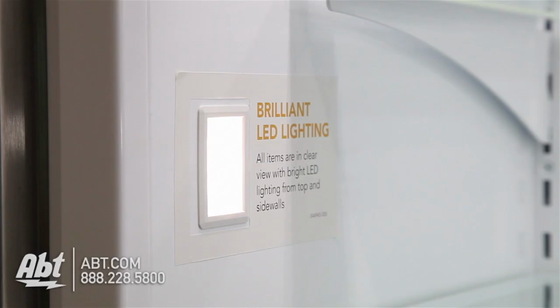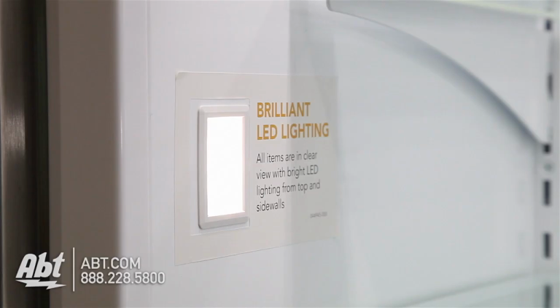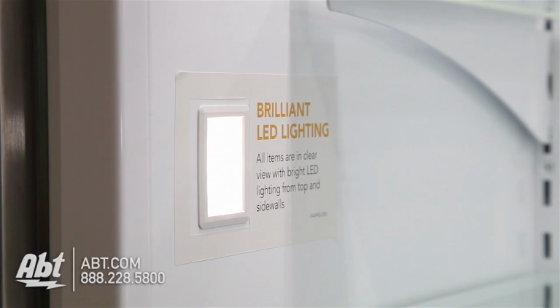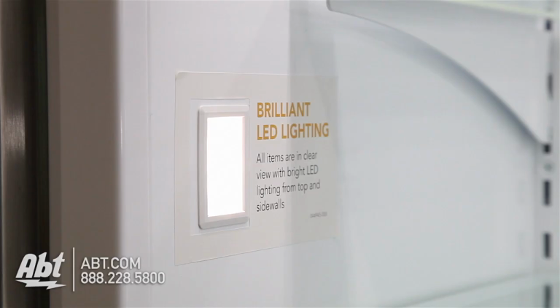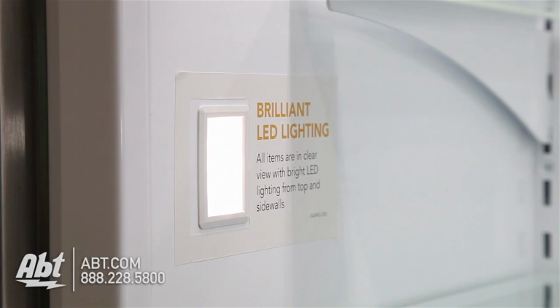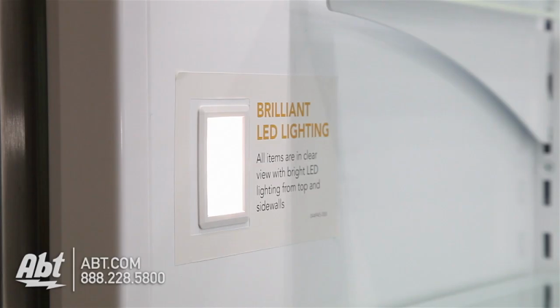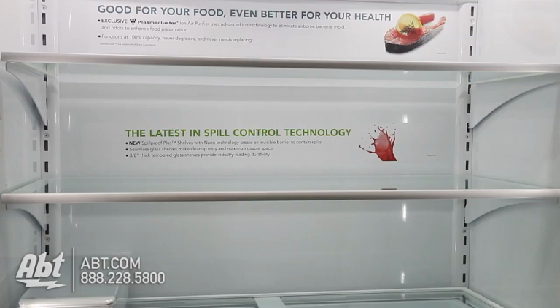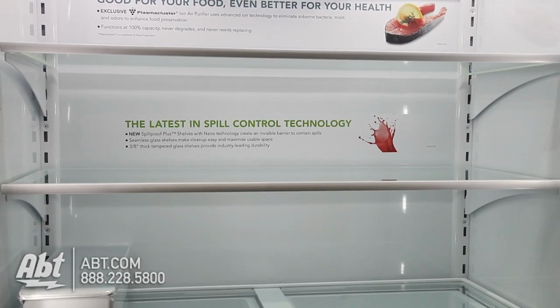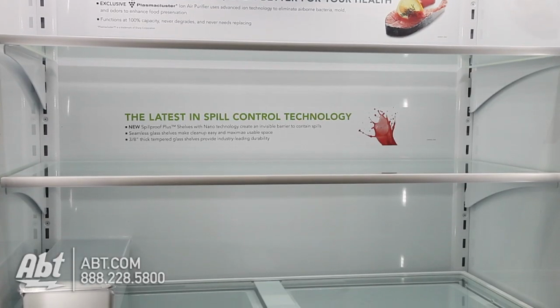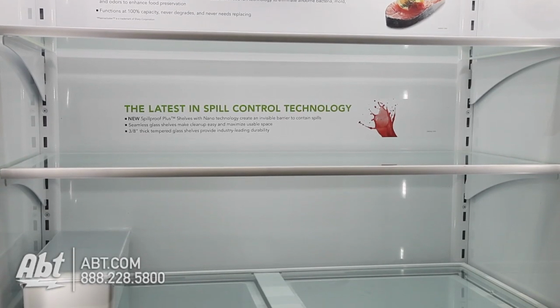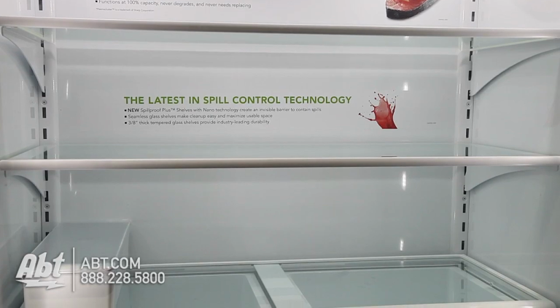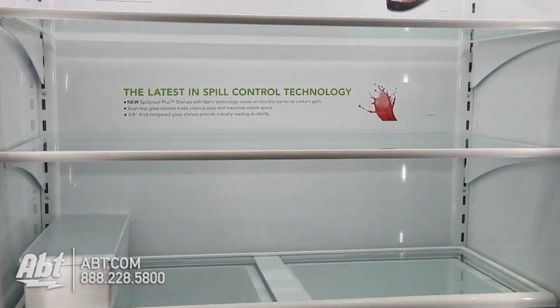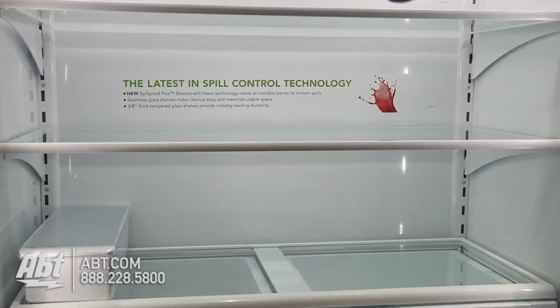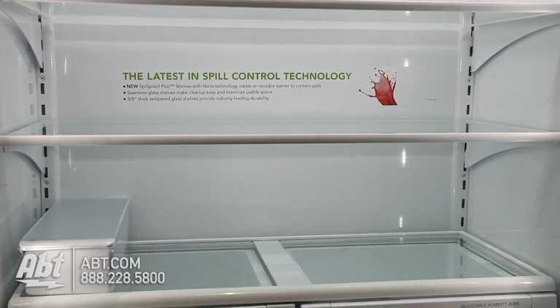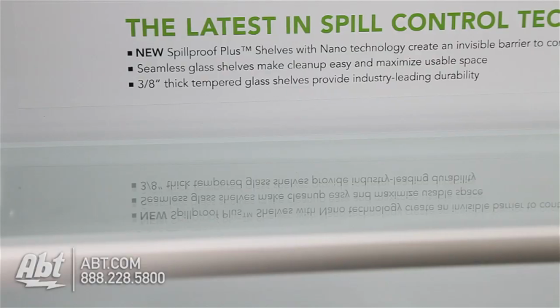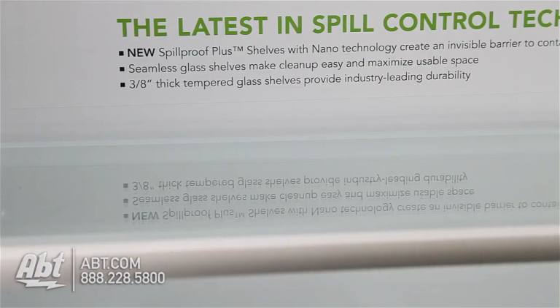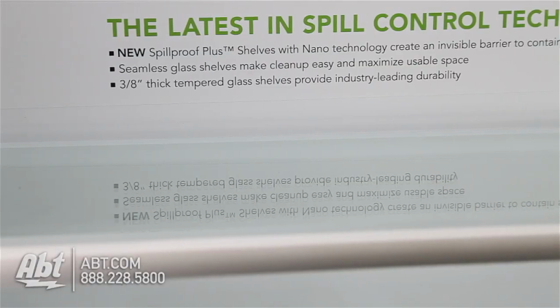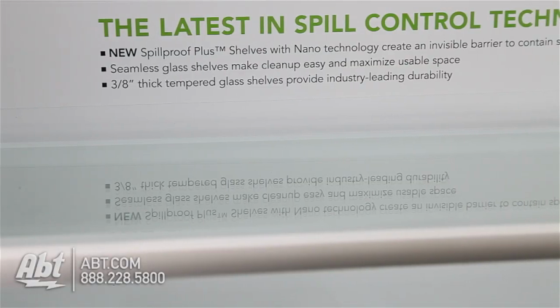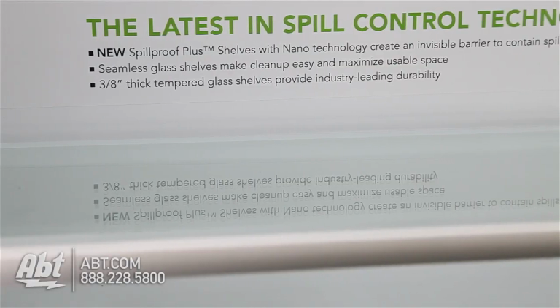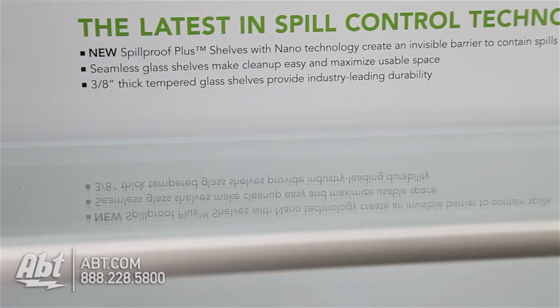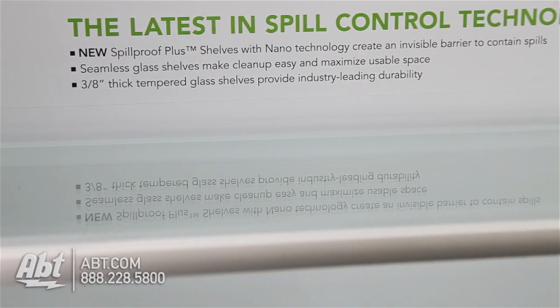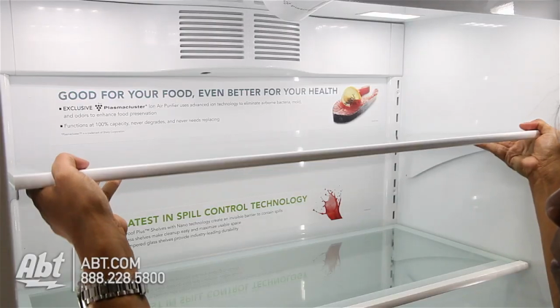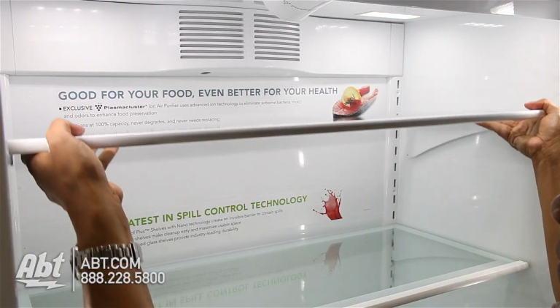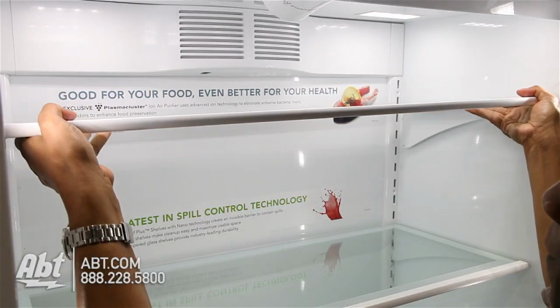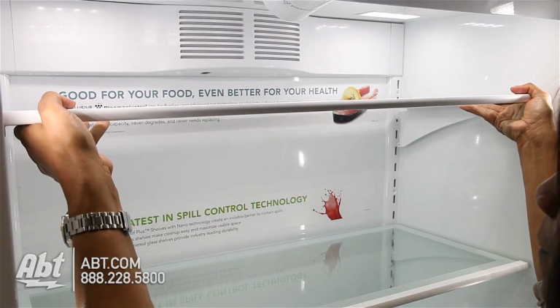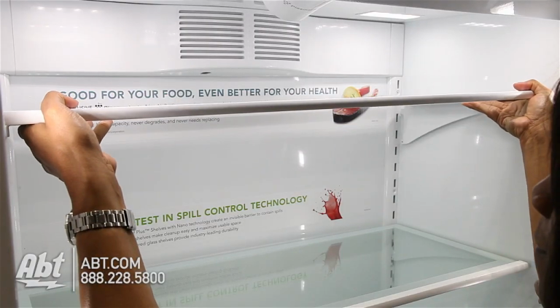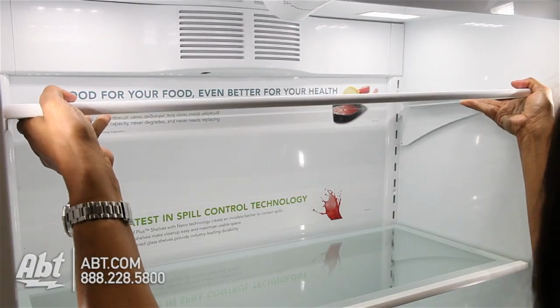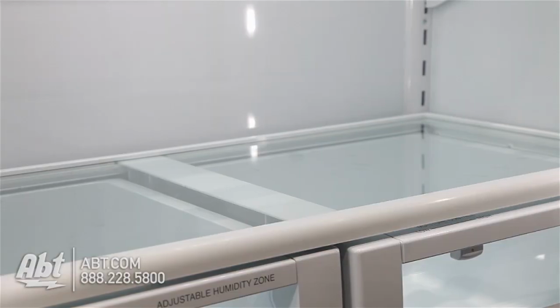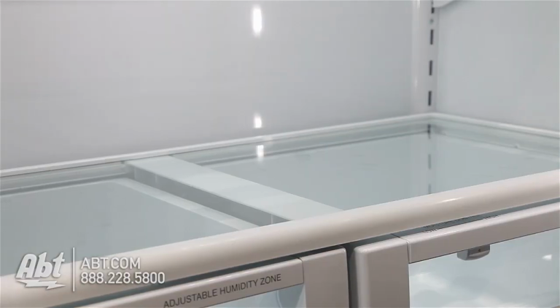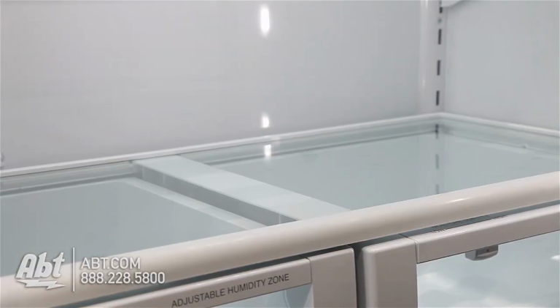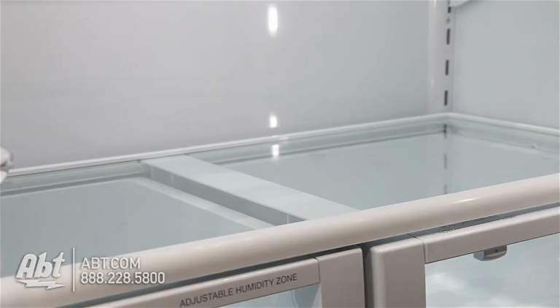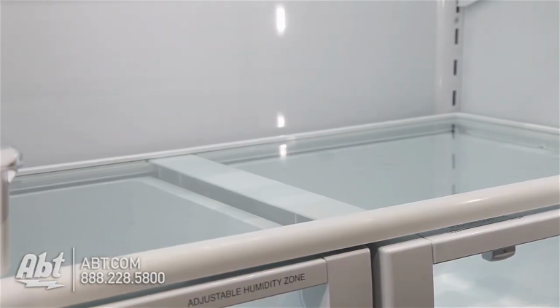It has LED lighting and three full-length glass shelves. All are spill-proof. Two are fully adjustable and one is stationary.